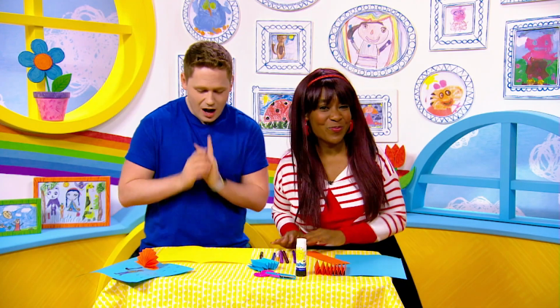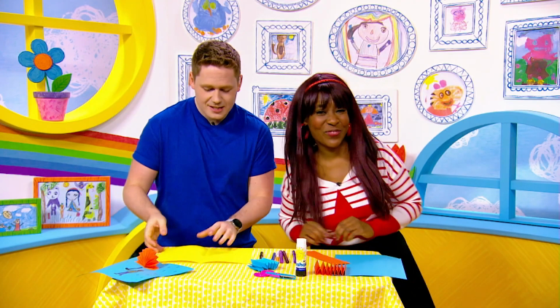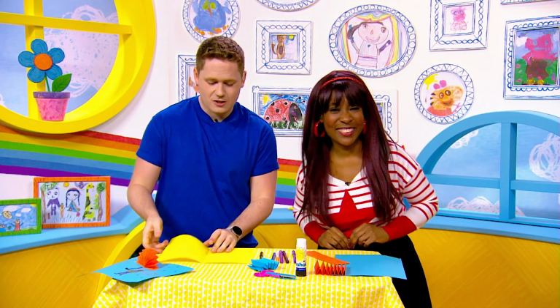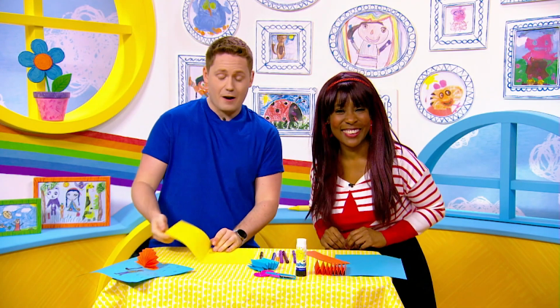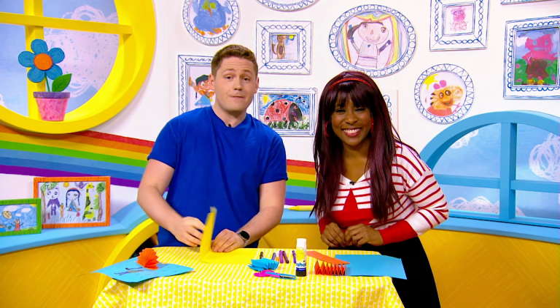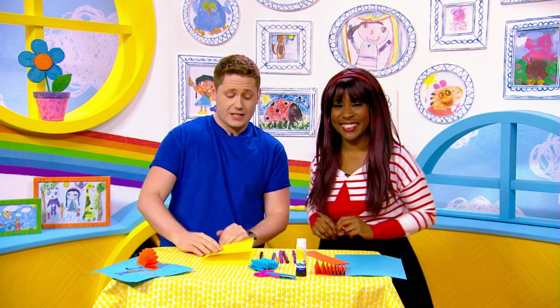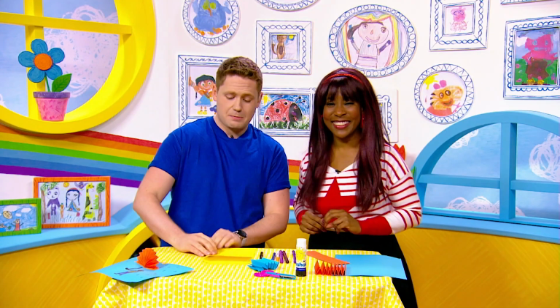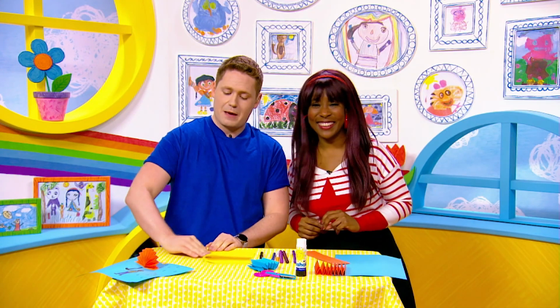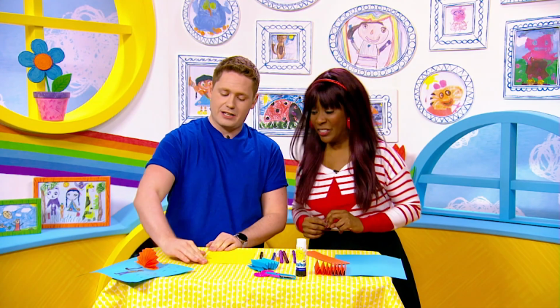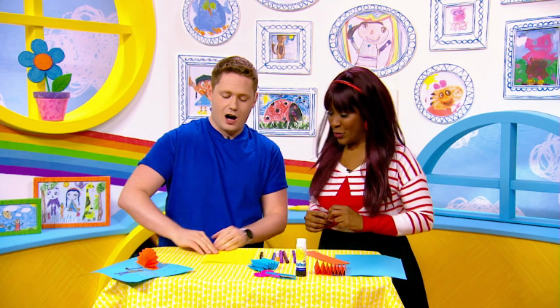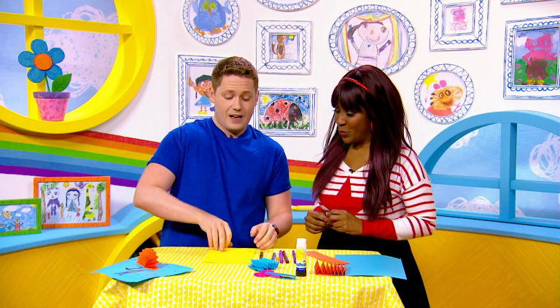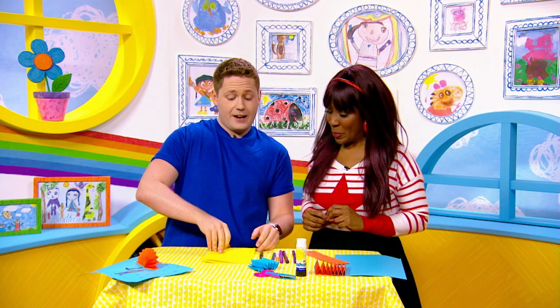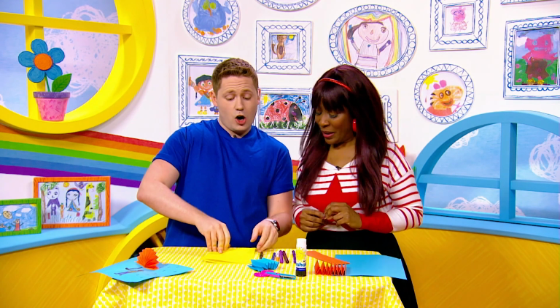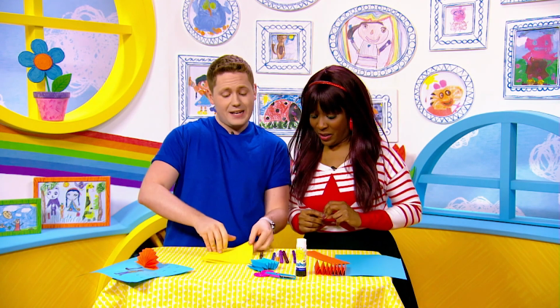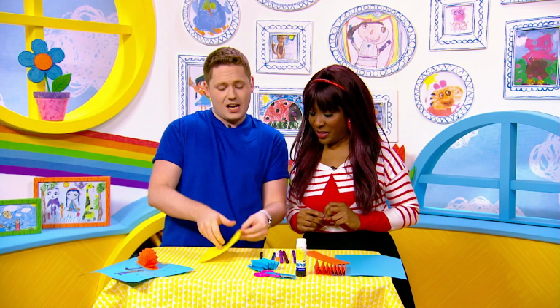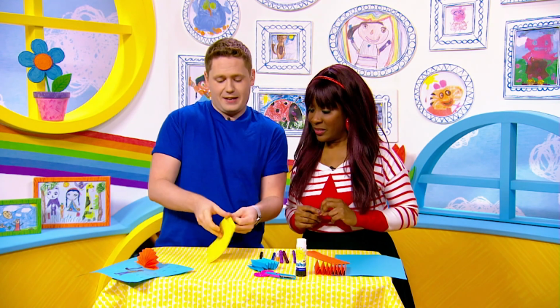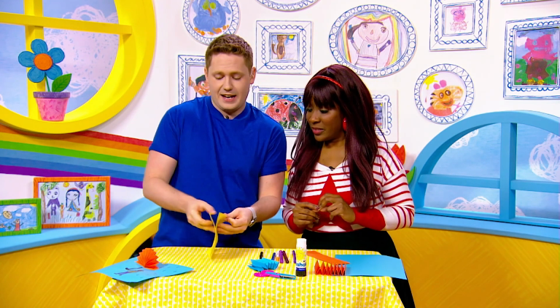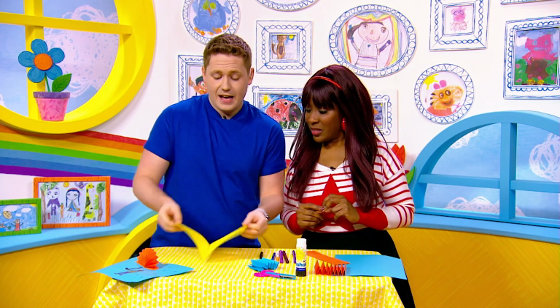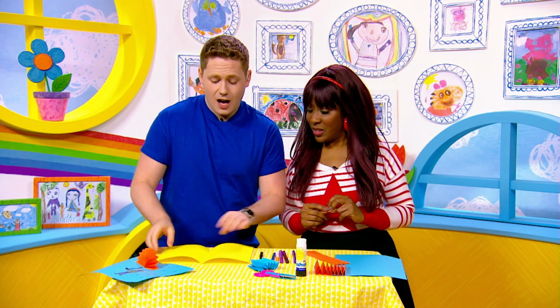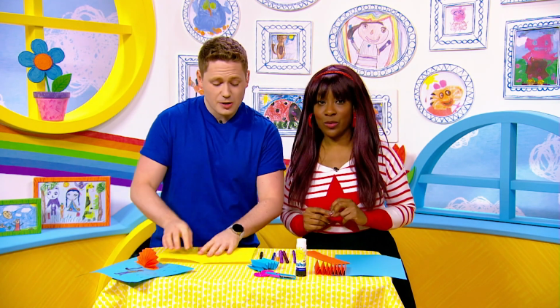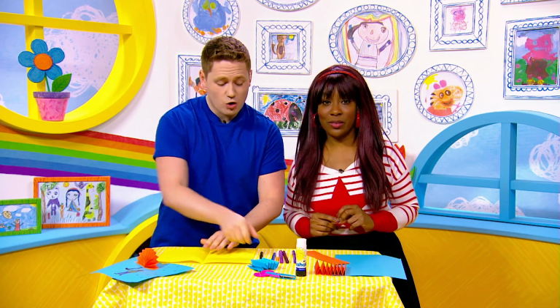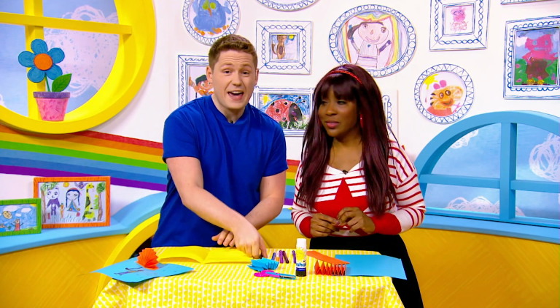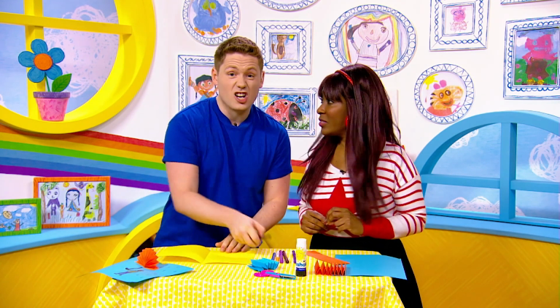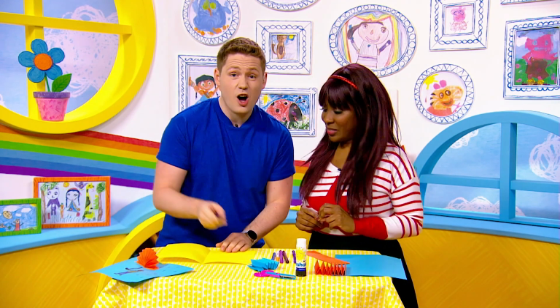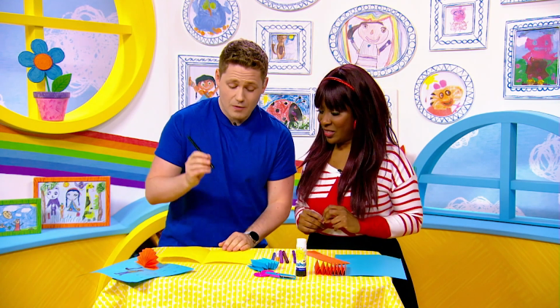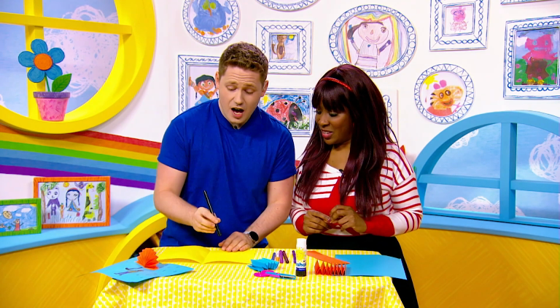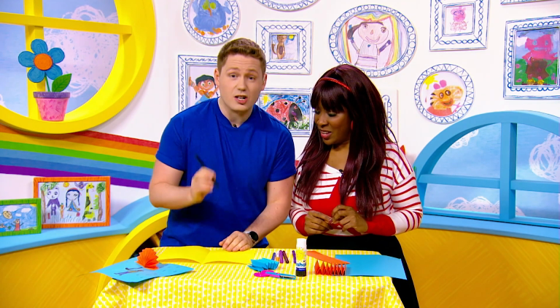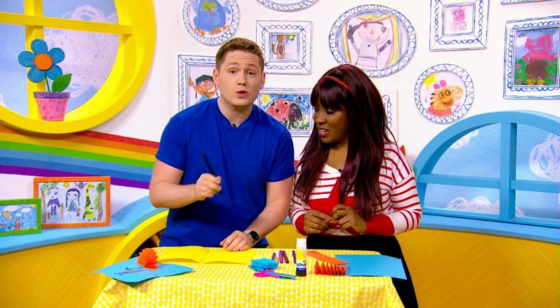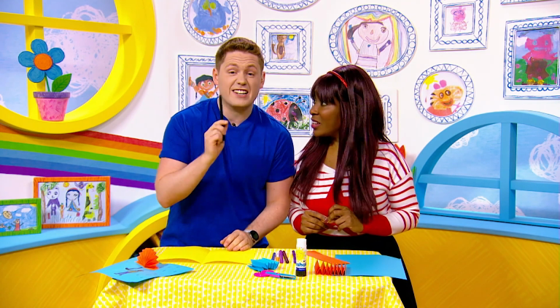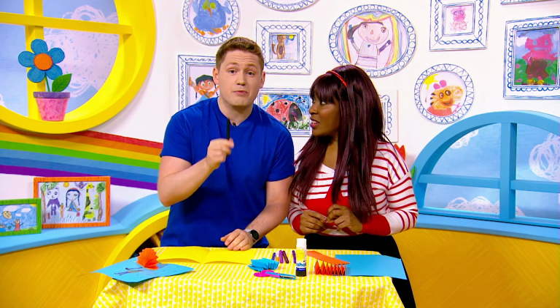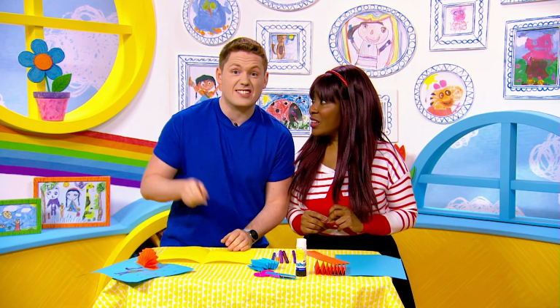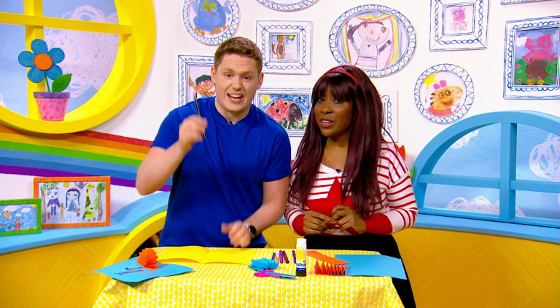Now I'm going to start off by folding this piece of paper in half, then opening it up again, then I'm going to draw a picture of a person holding an umbrella stick.